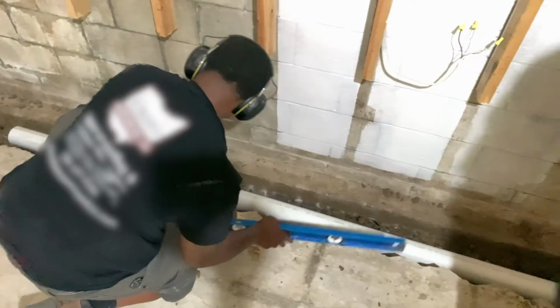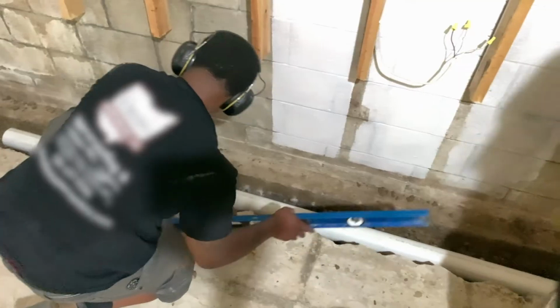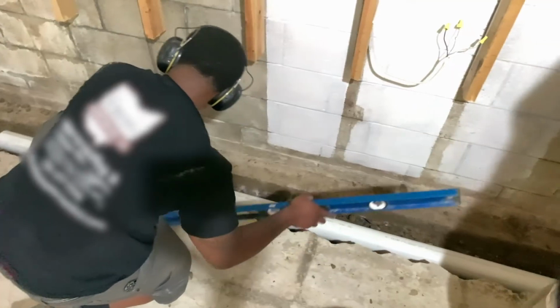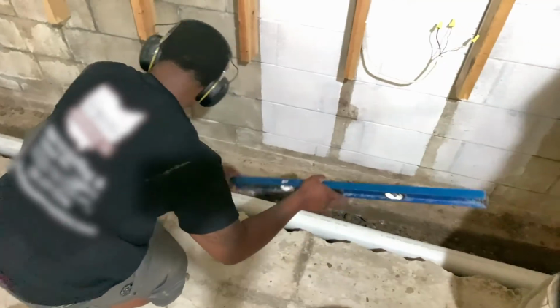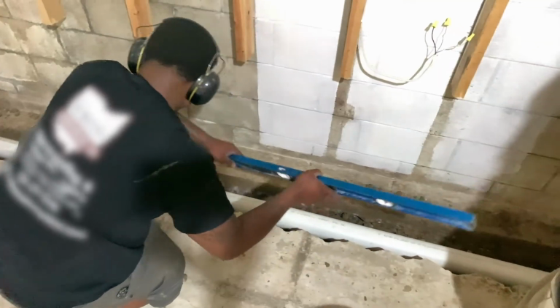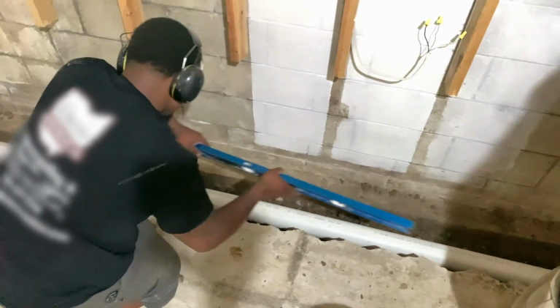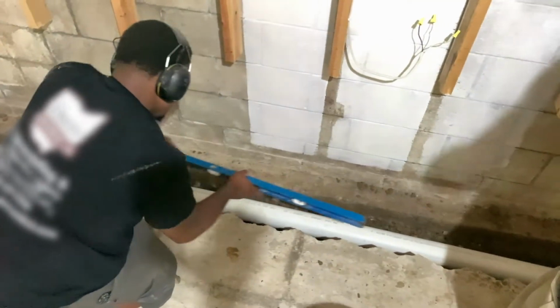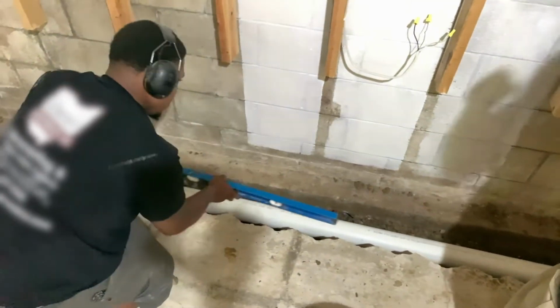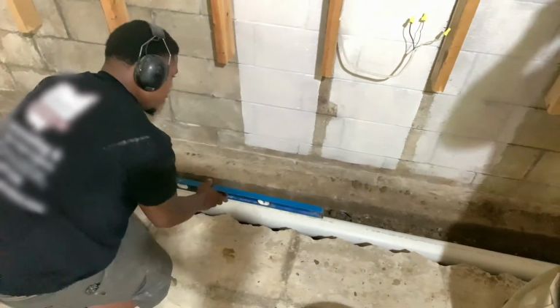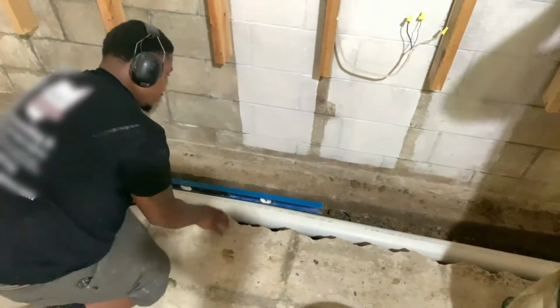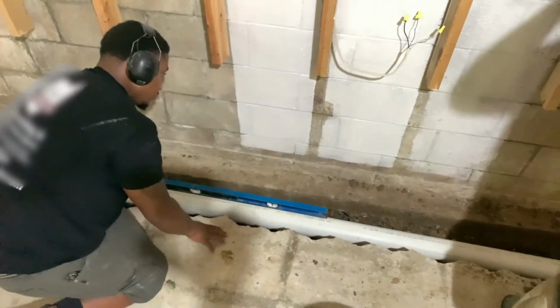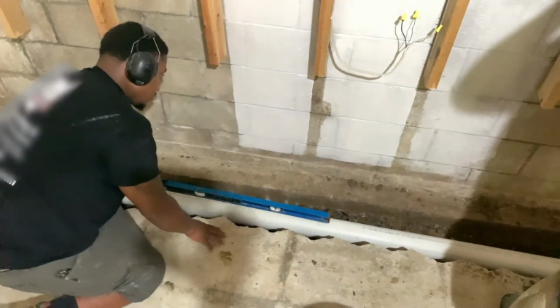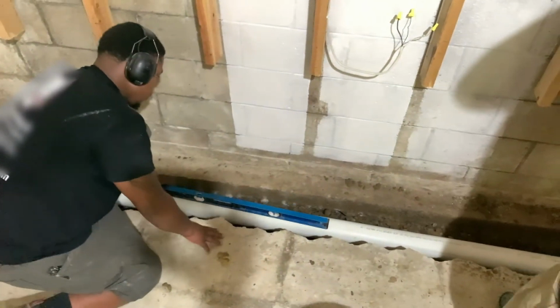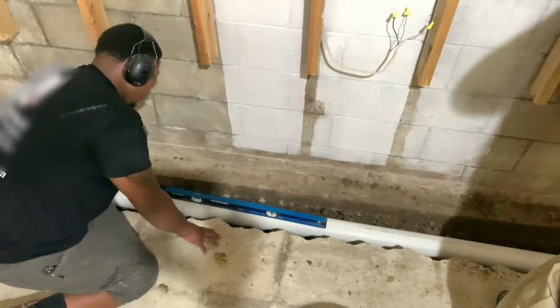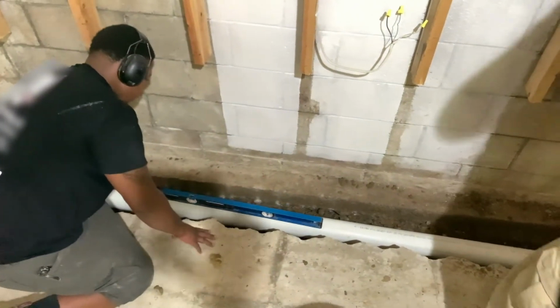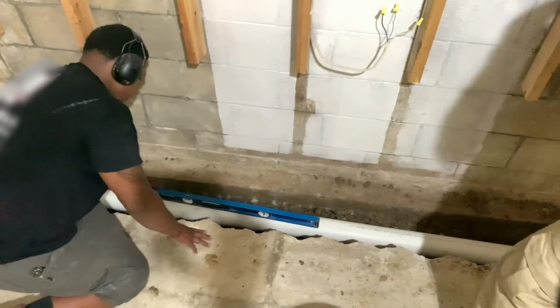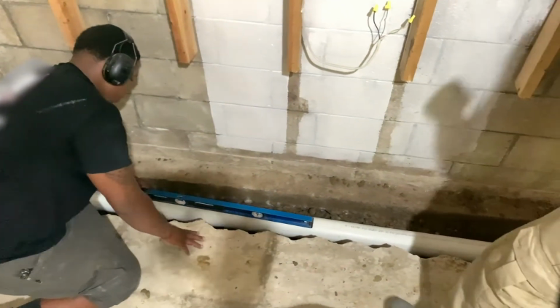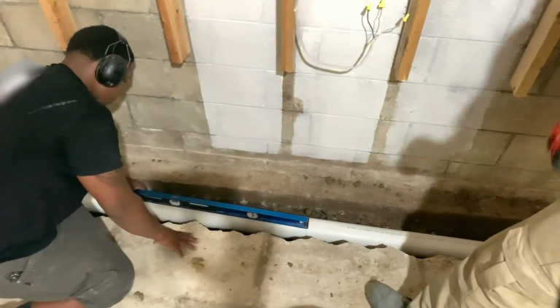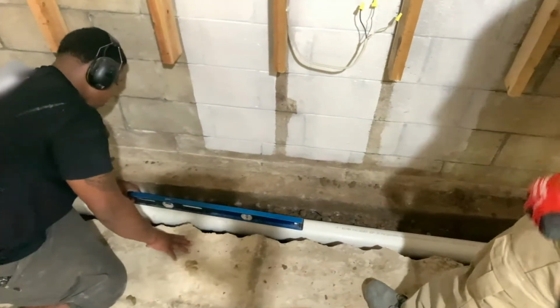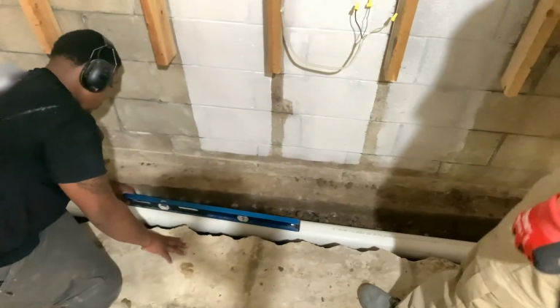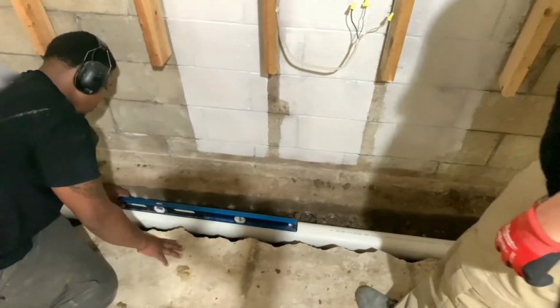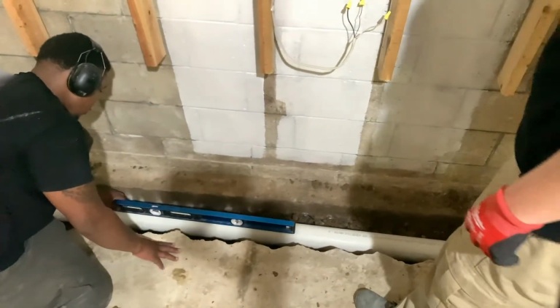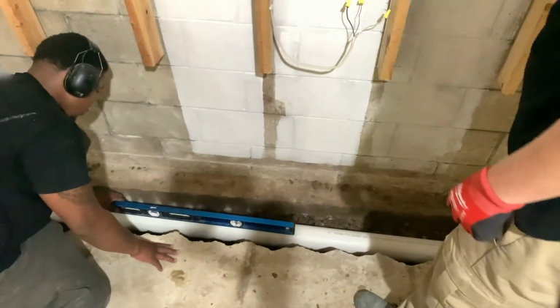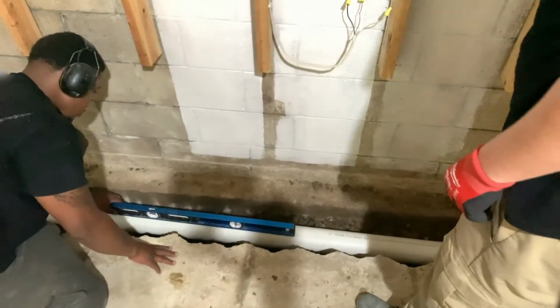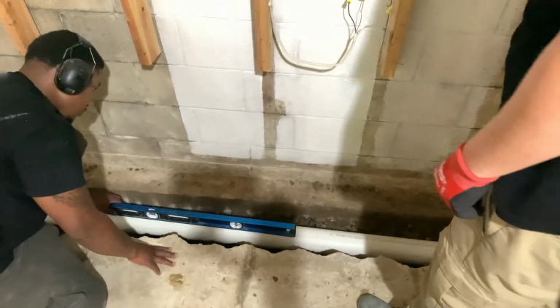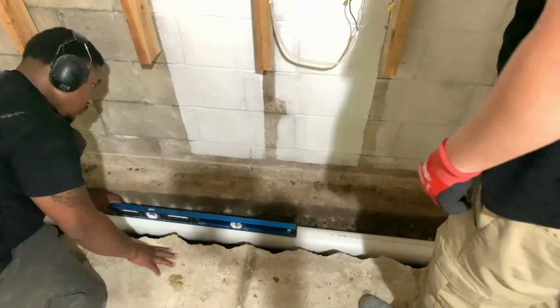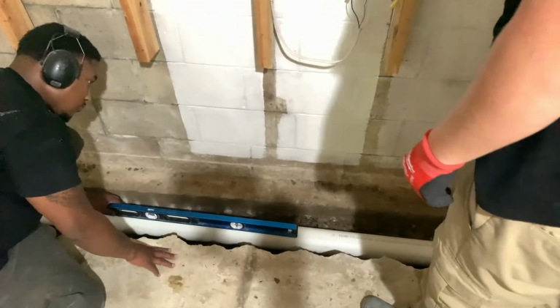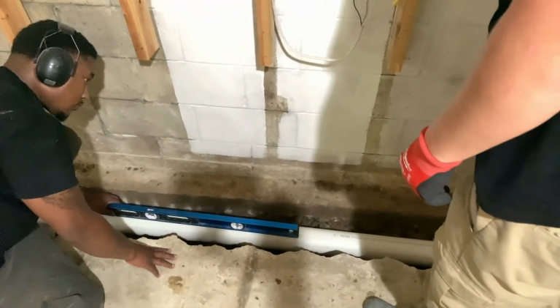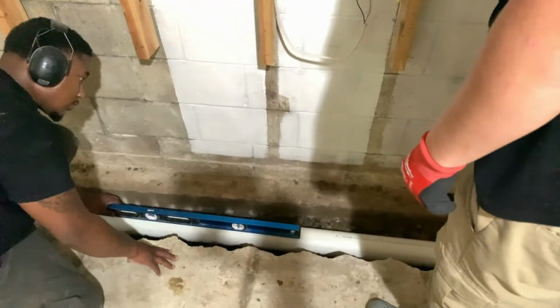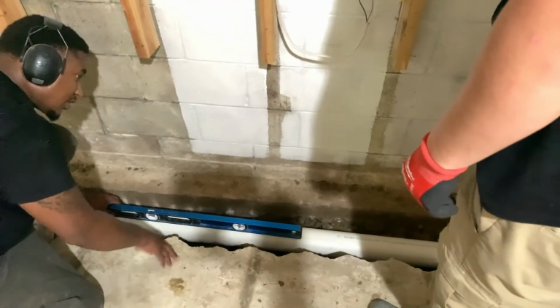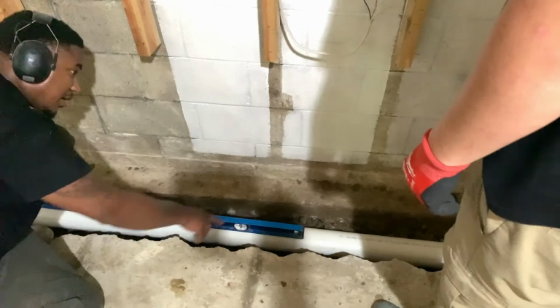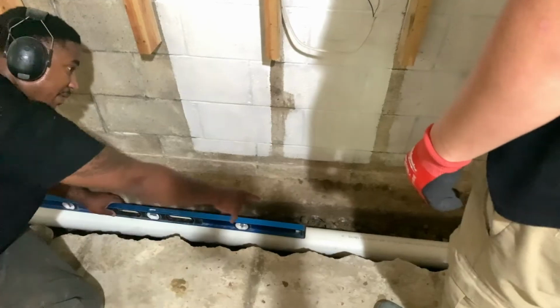Remember, you can pour concrete directly on top of Polycove, so you don't need to worry about covering it with extra gravel.